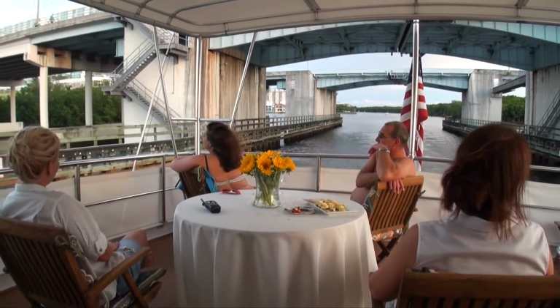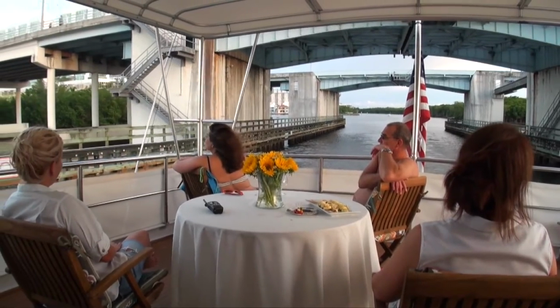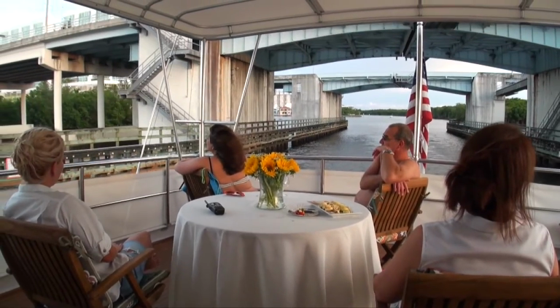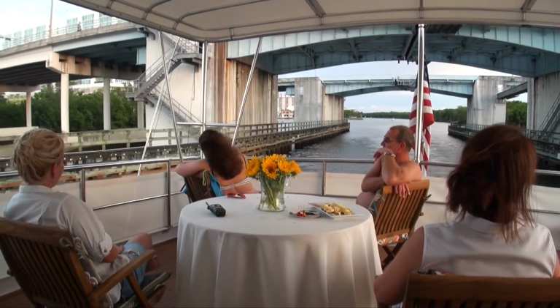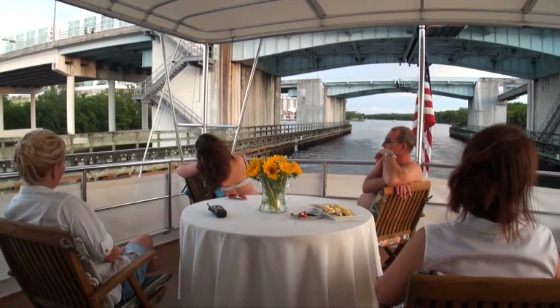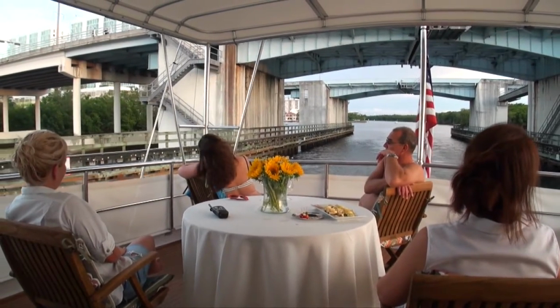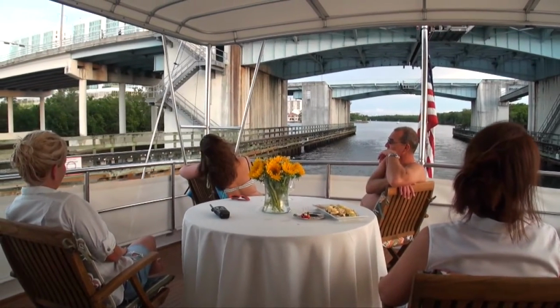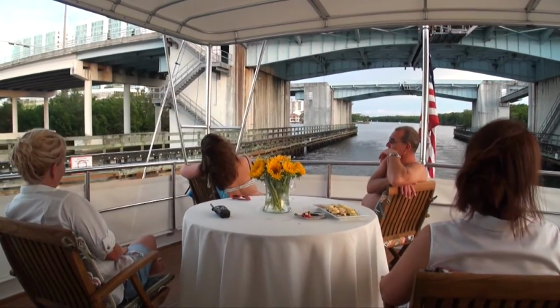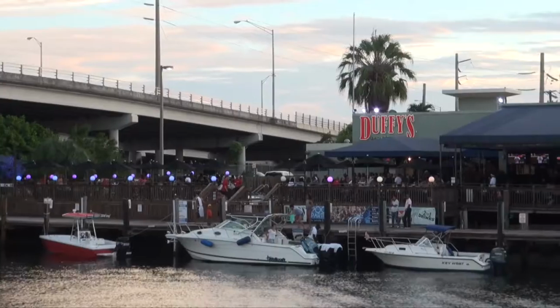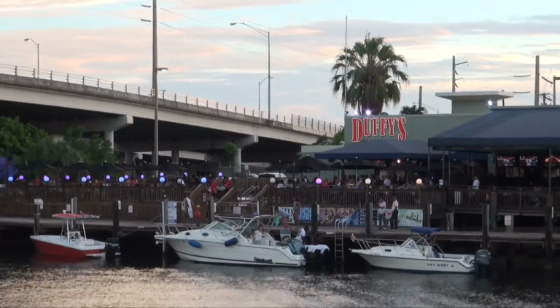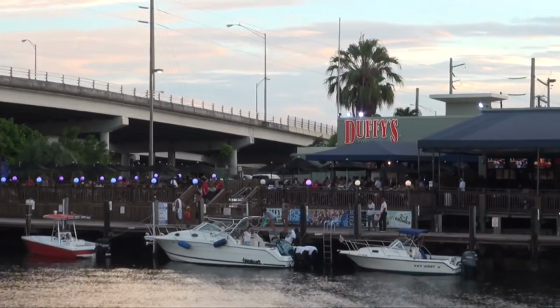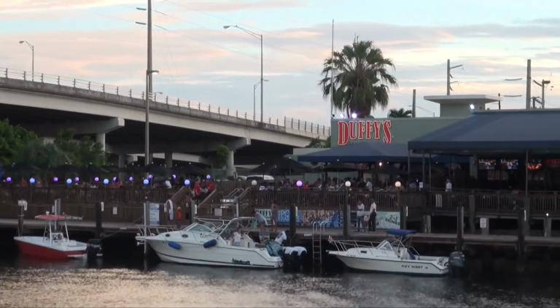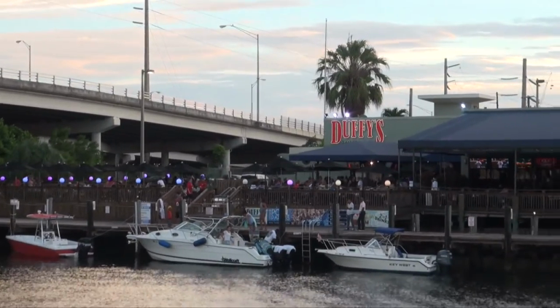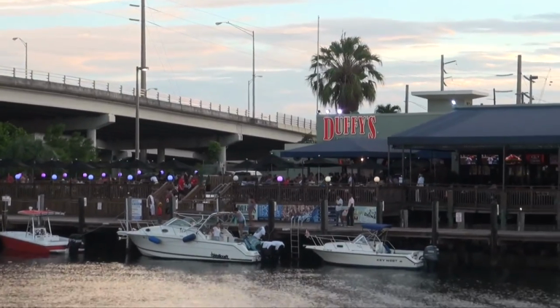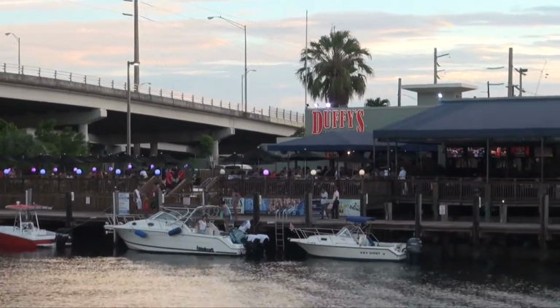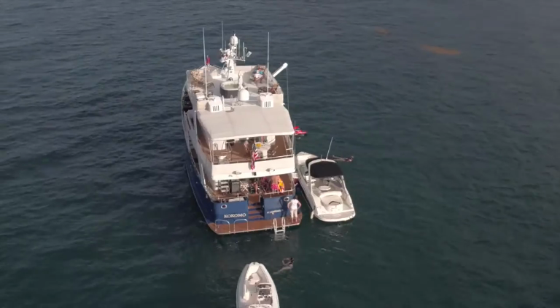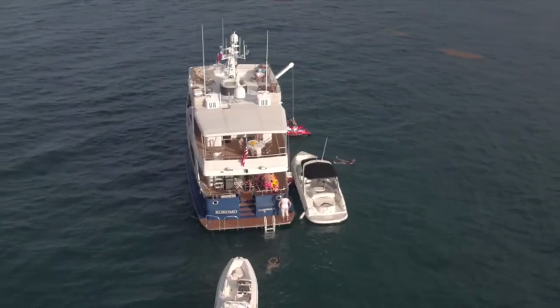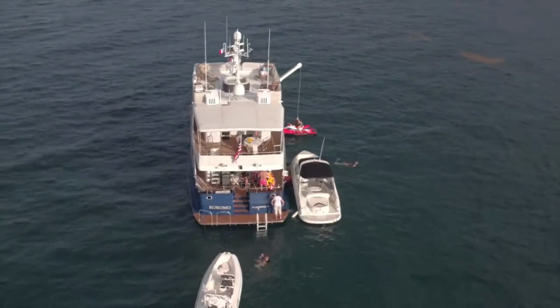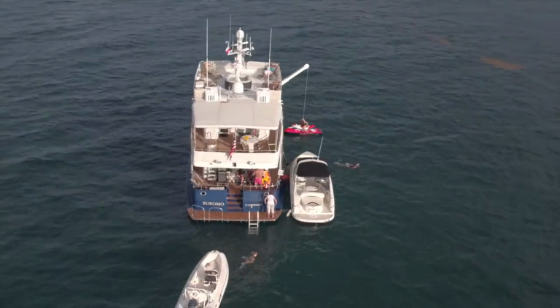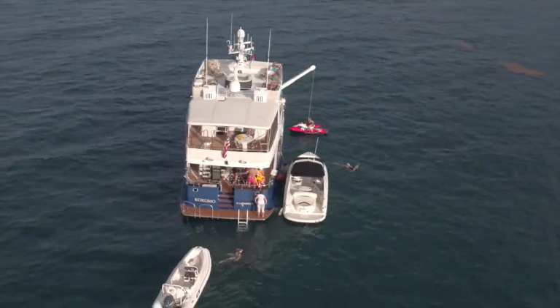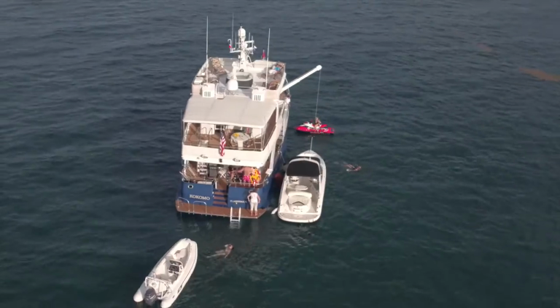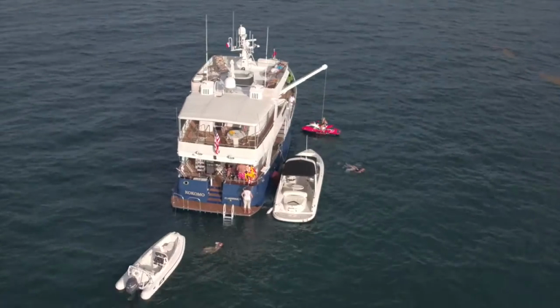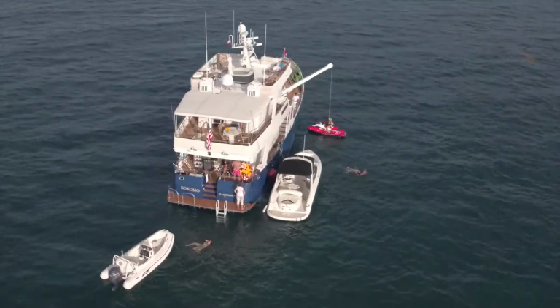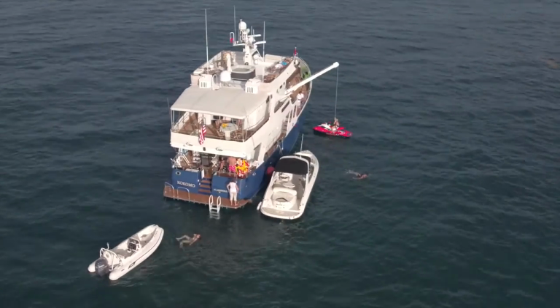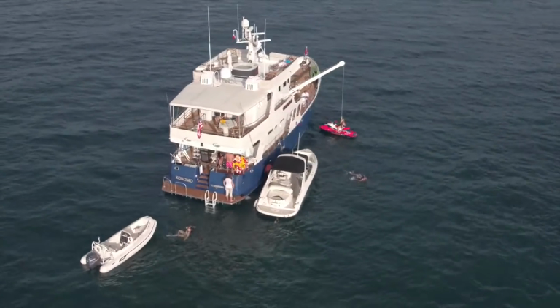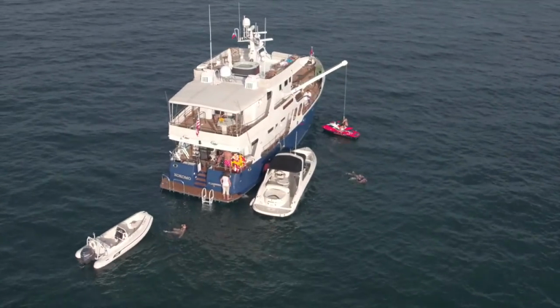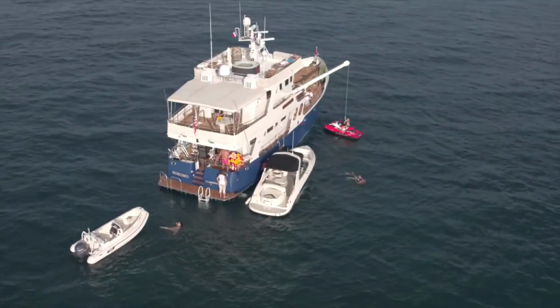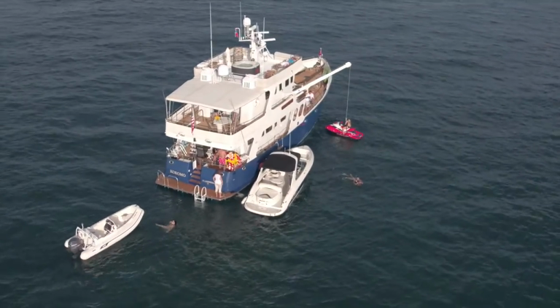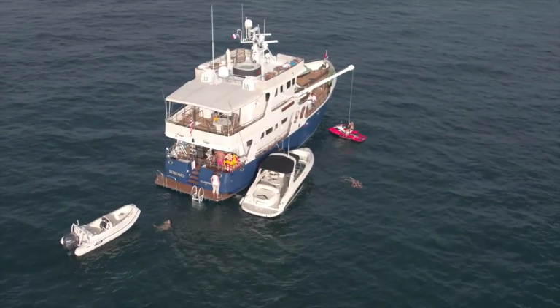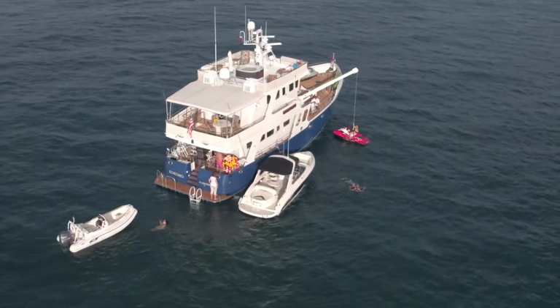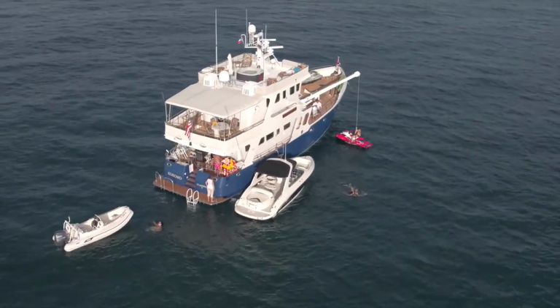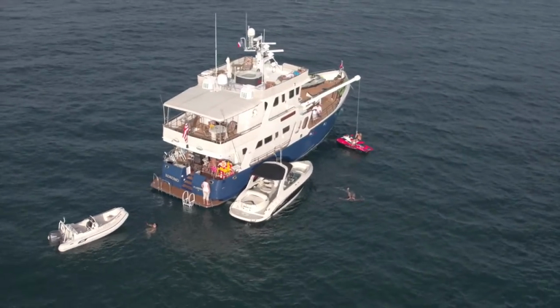And for those interested in long travel, we can go as far as Bermuda, North Atlantic Crossing, and Alaska.